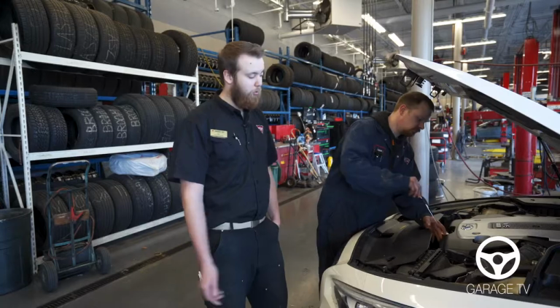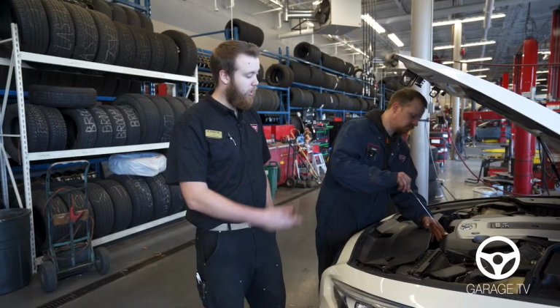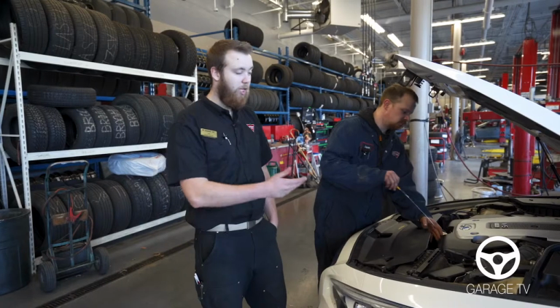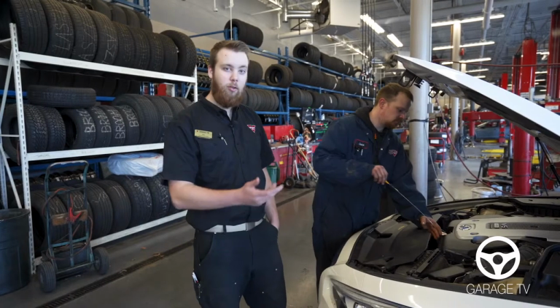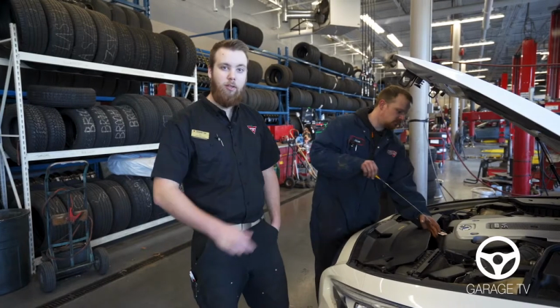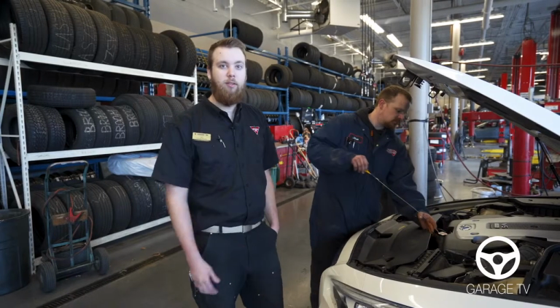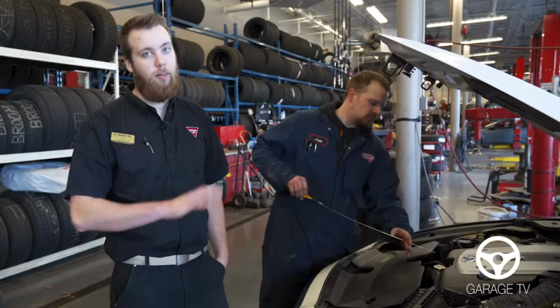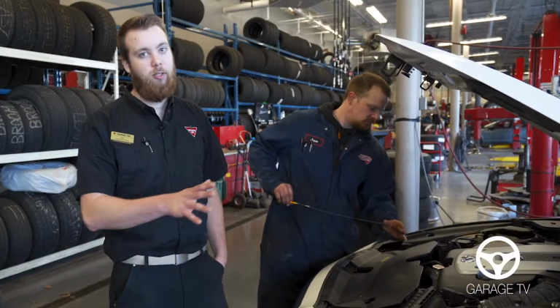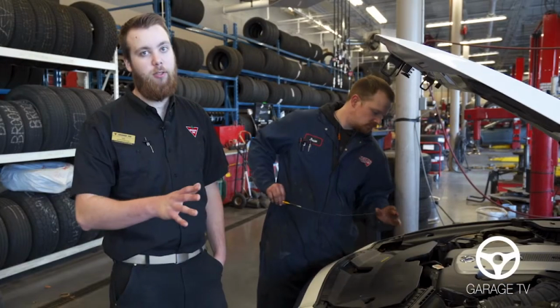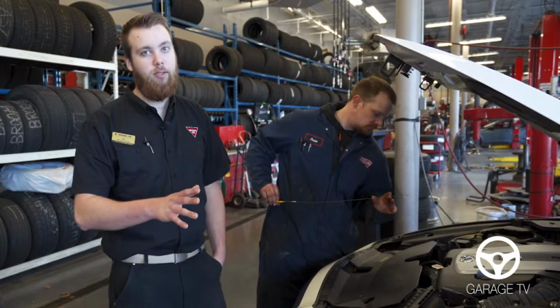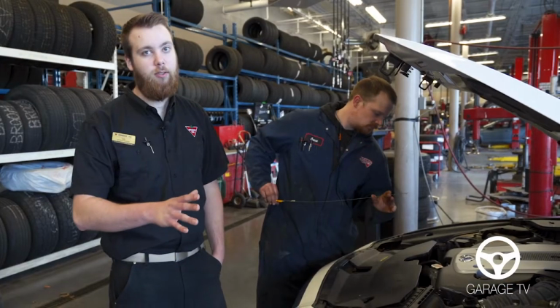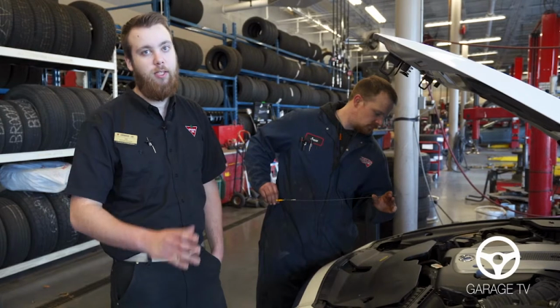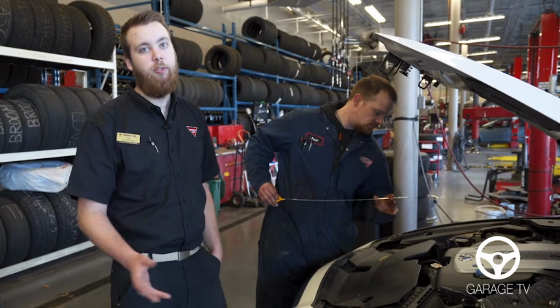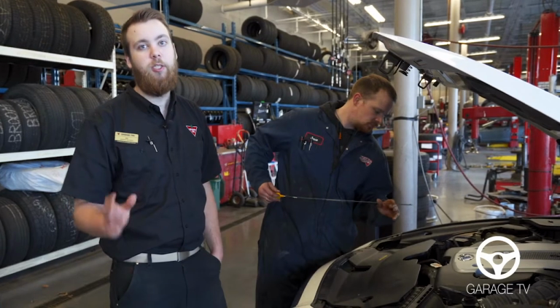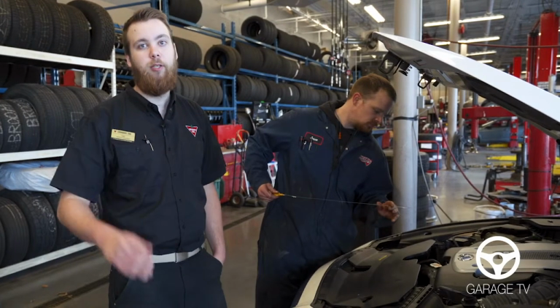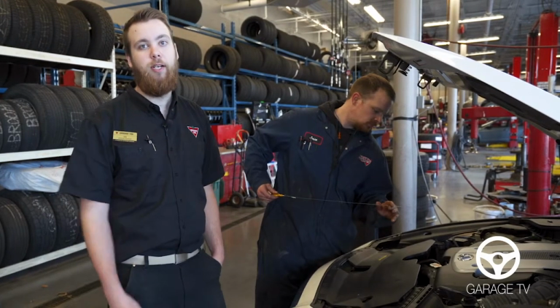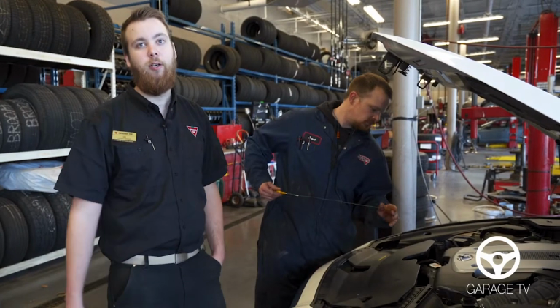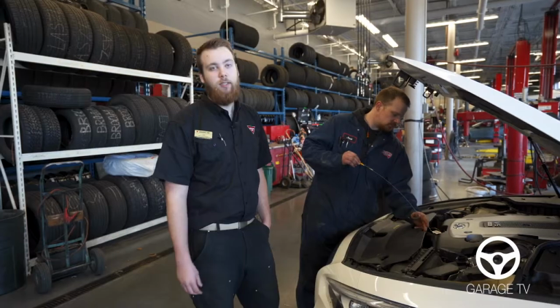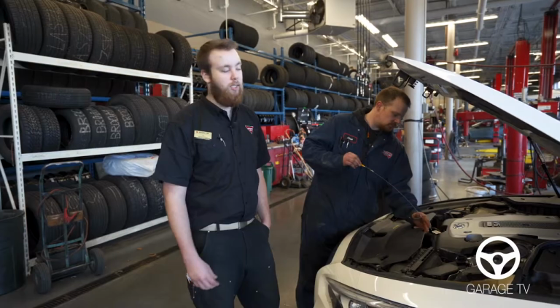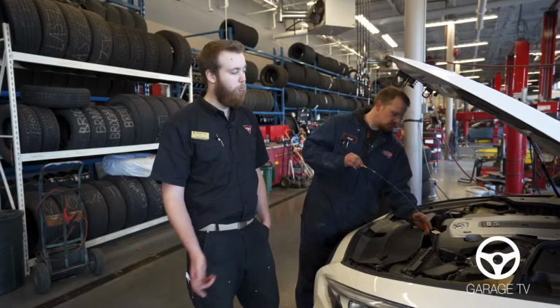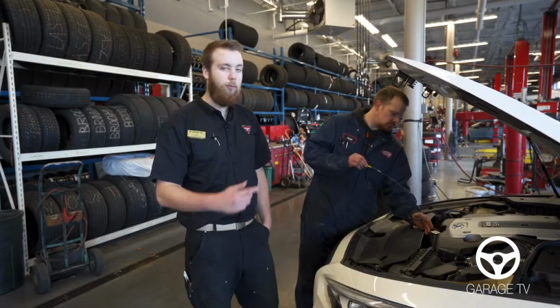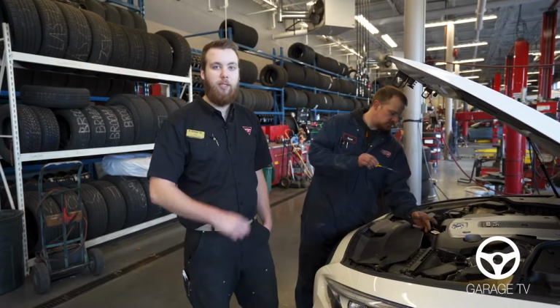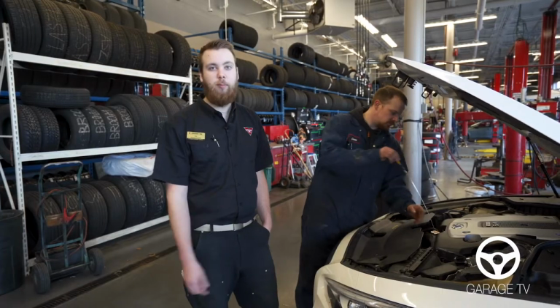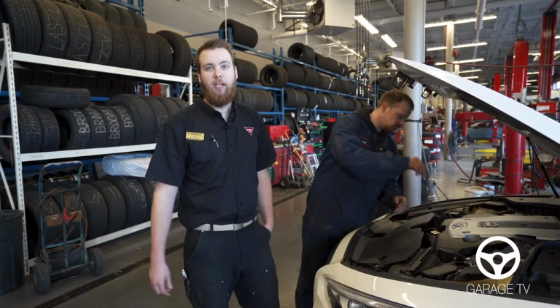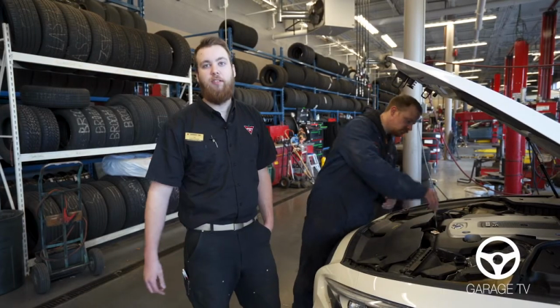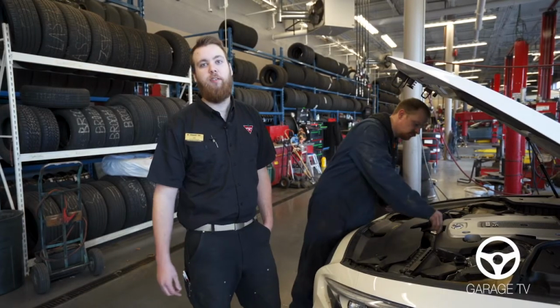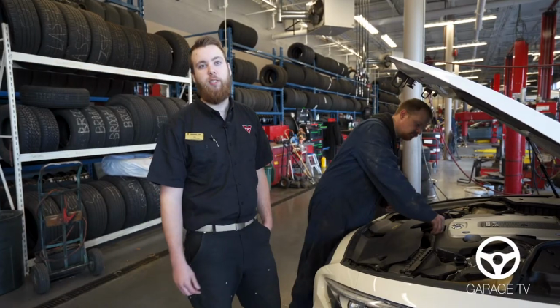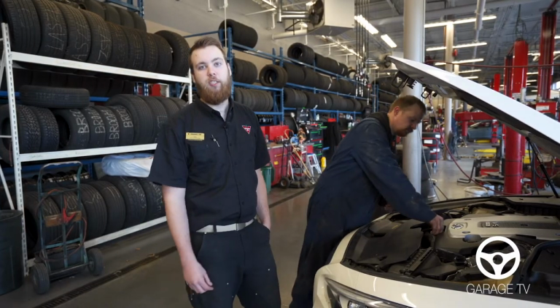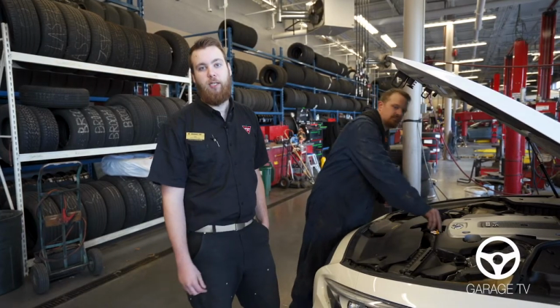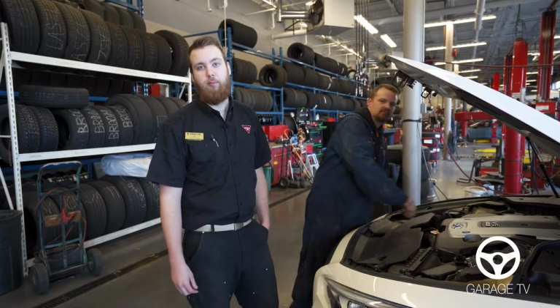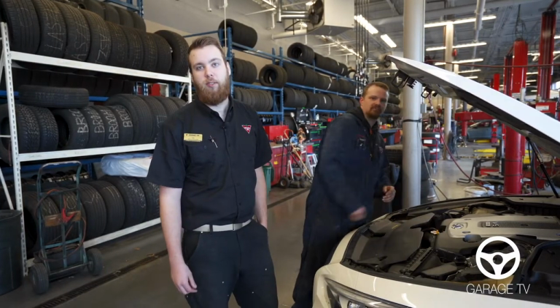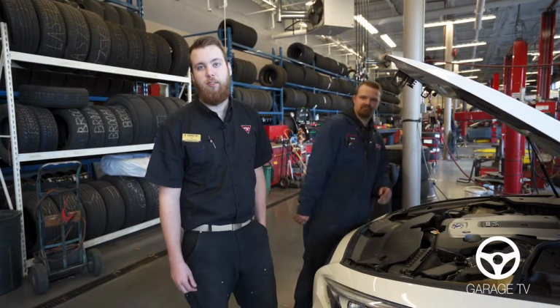Now we're just going to check the oil, top up all the fluids, and the oil change will be all ready to go. Next week, we'll get you back for vehicle inspection reports.